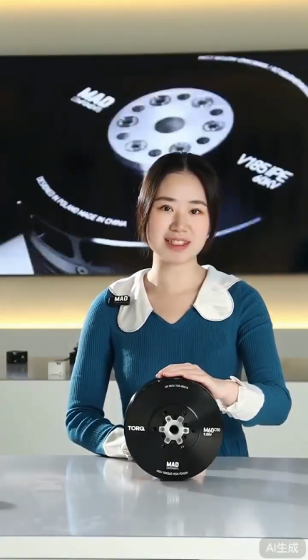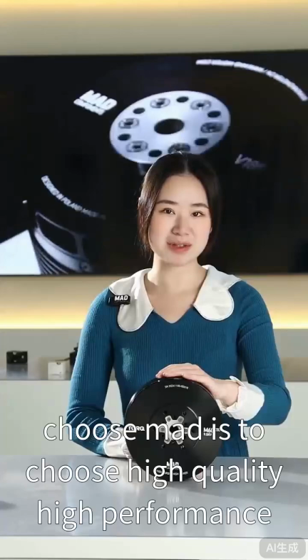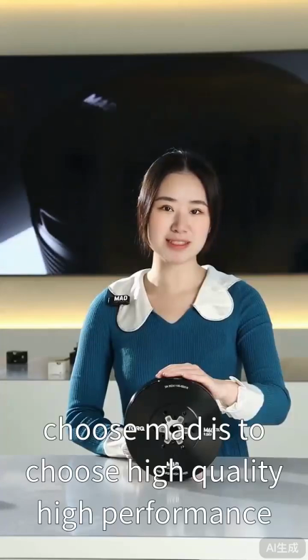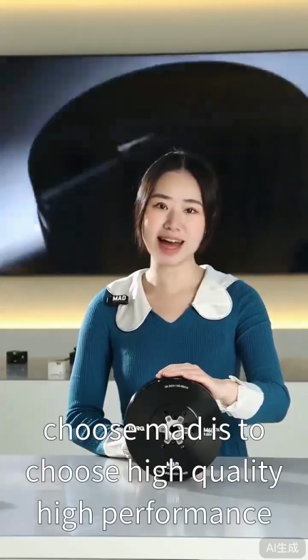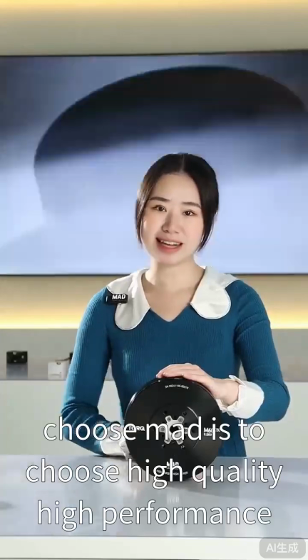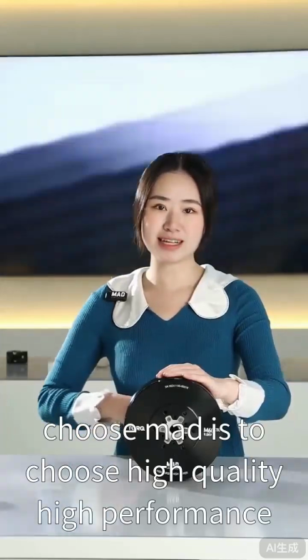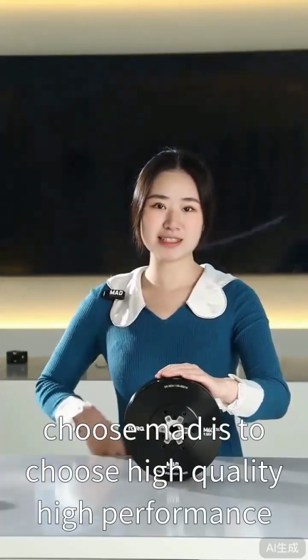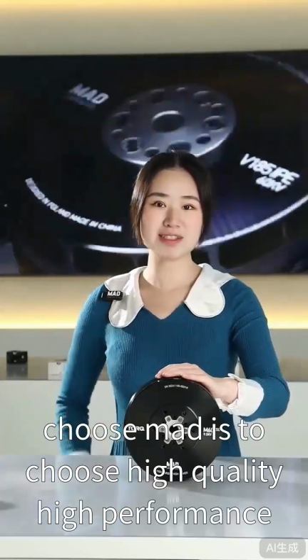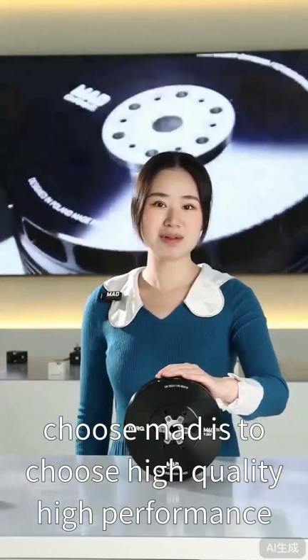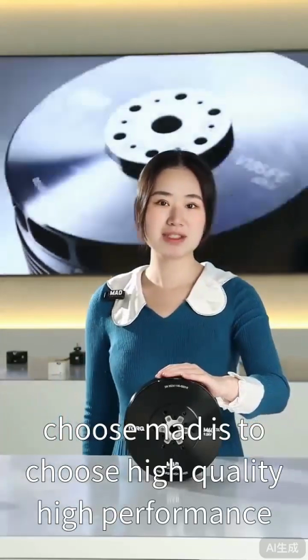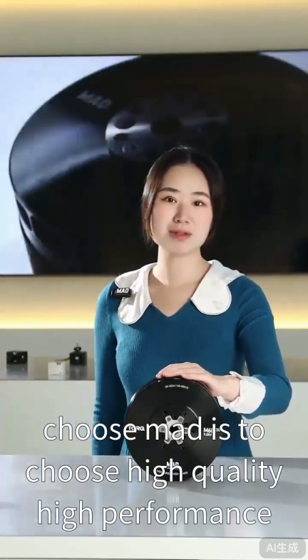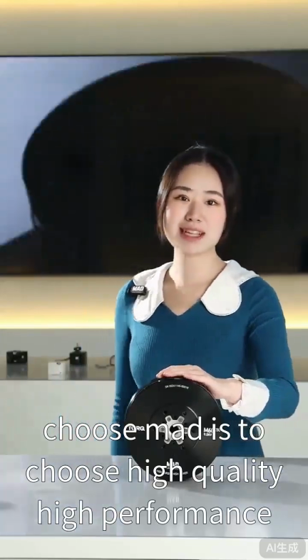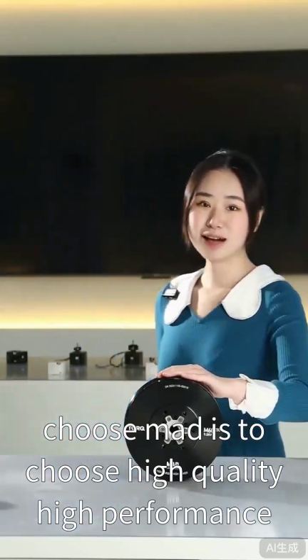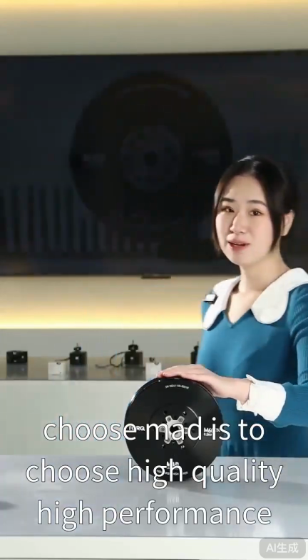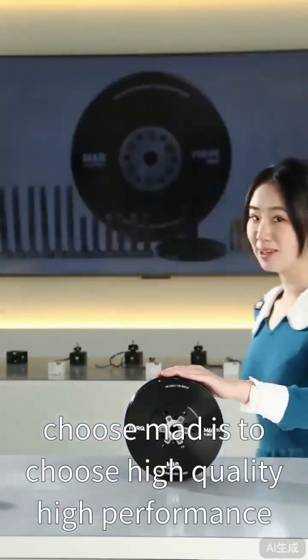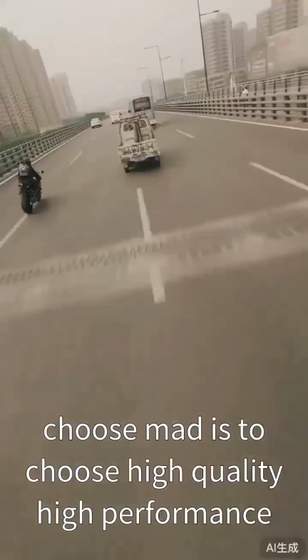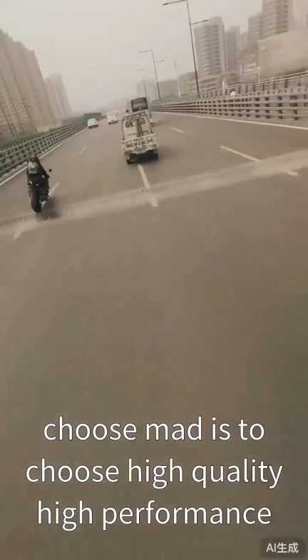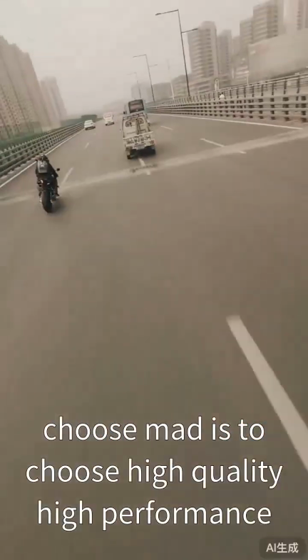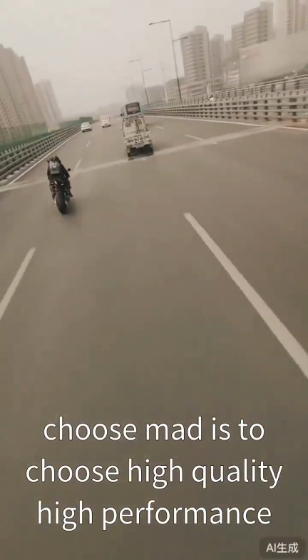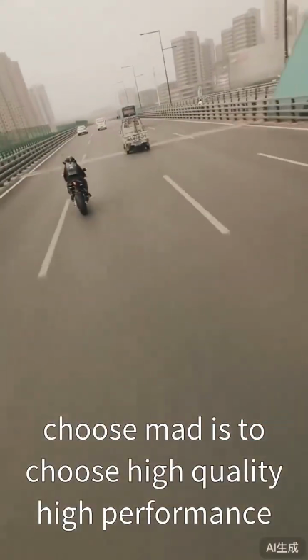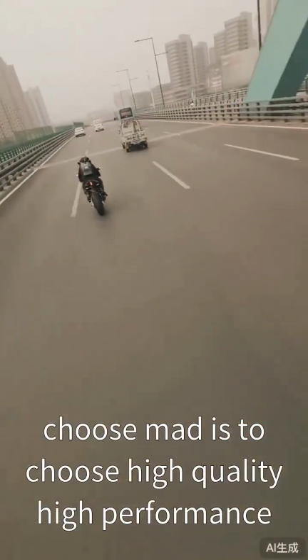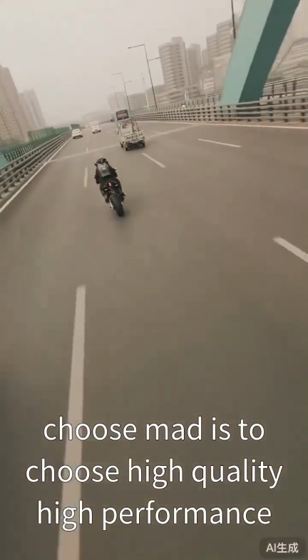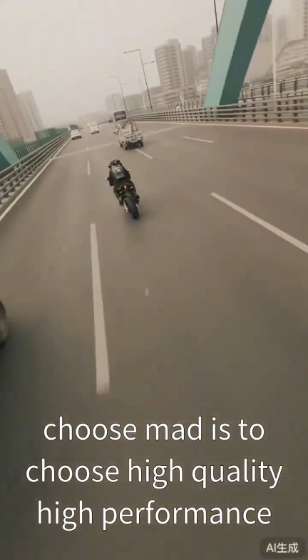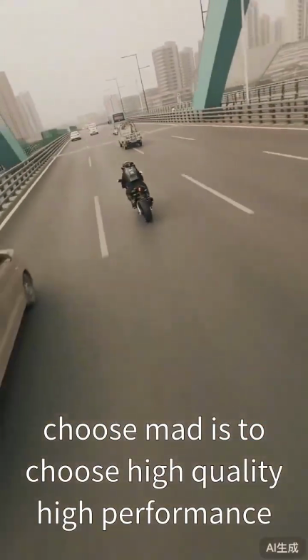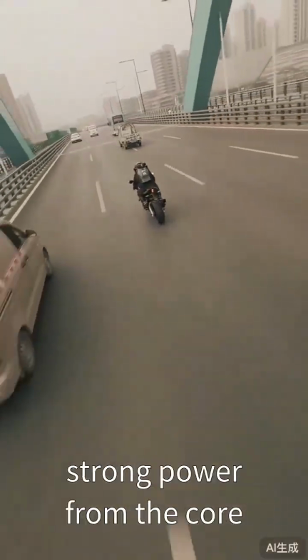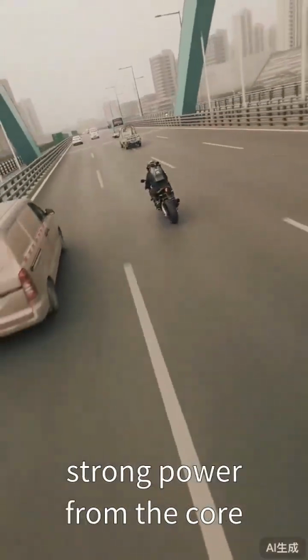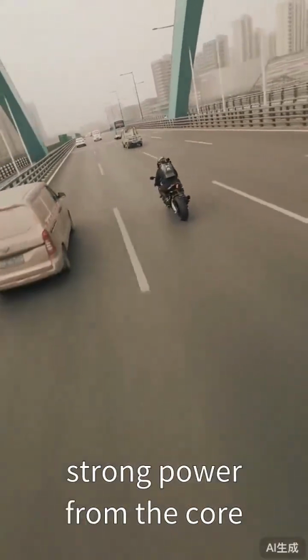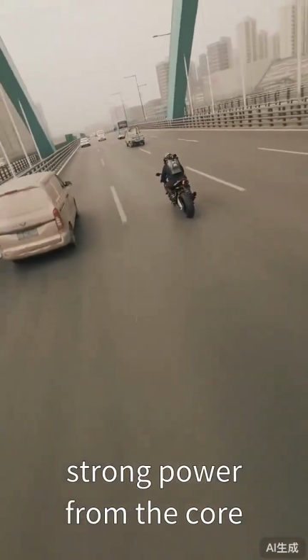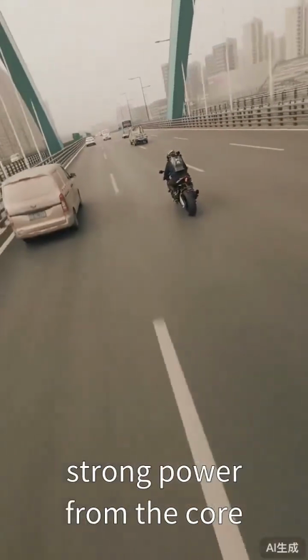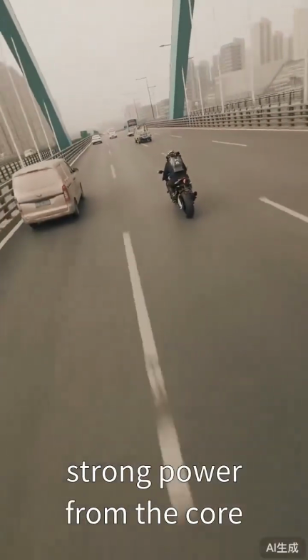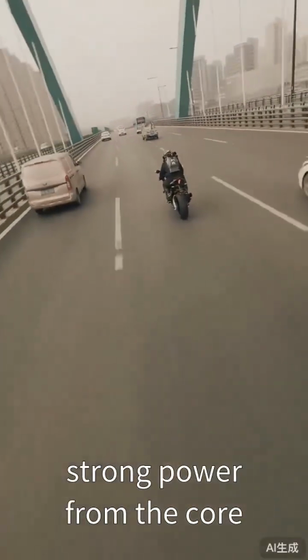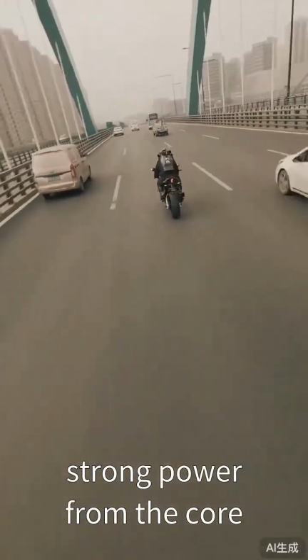Choose NAD is to choose high-quality, high-performance, strong power from the core.